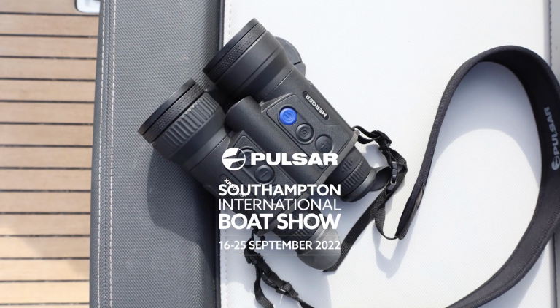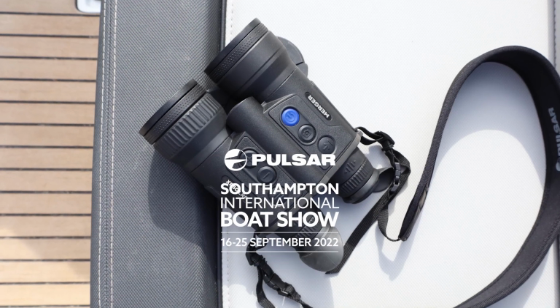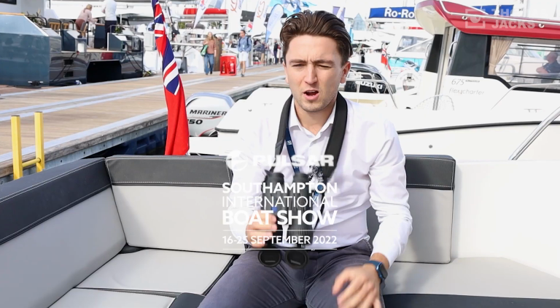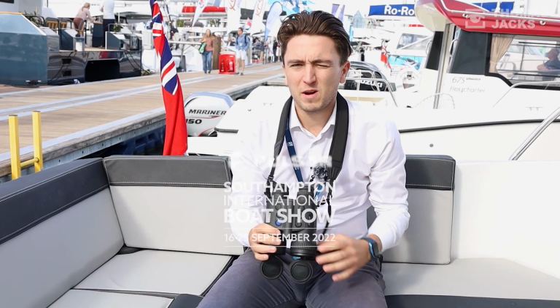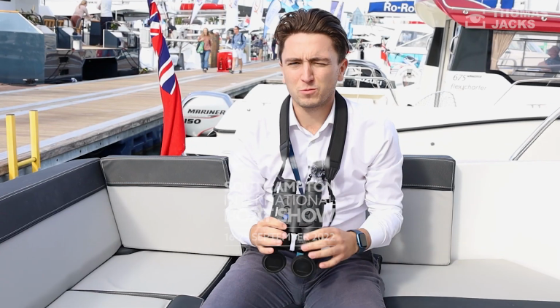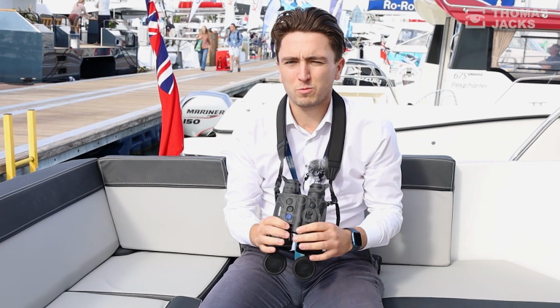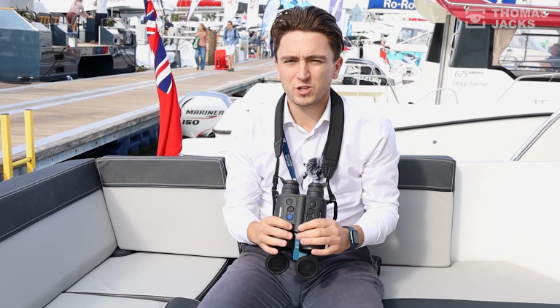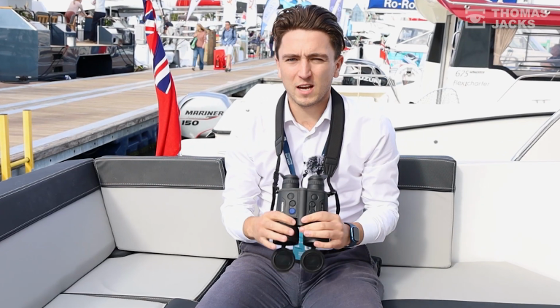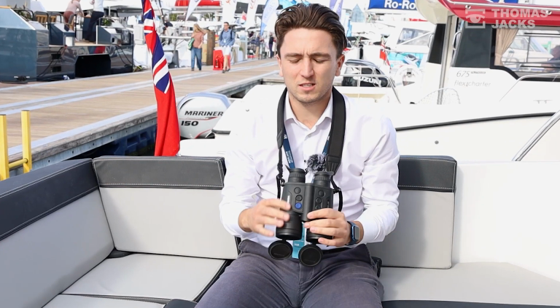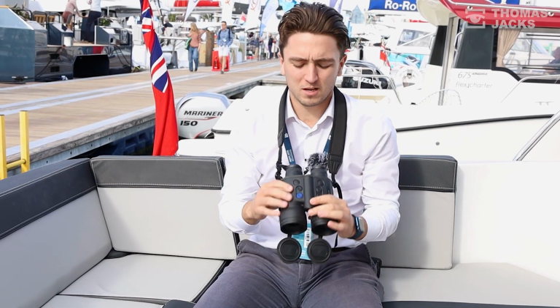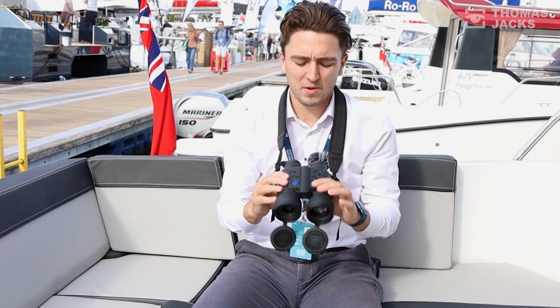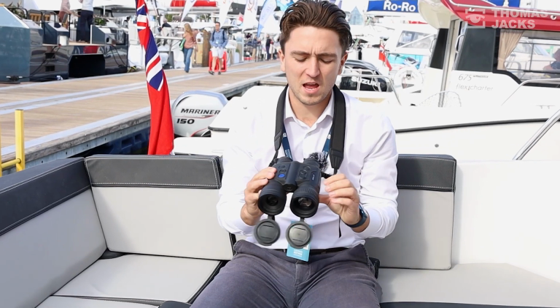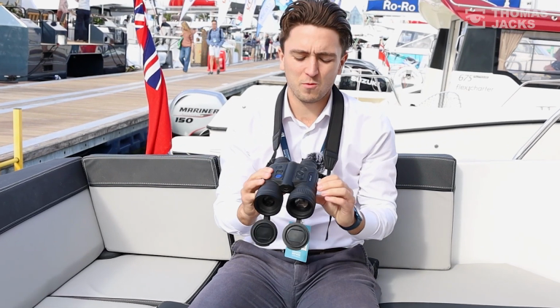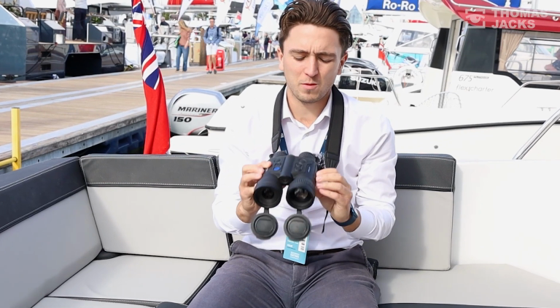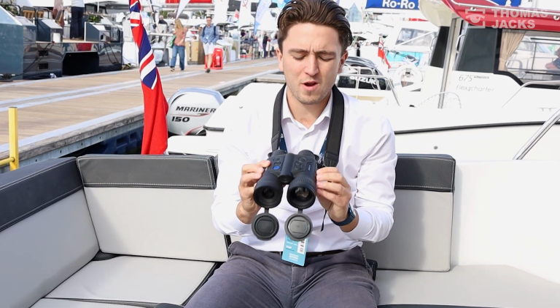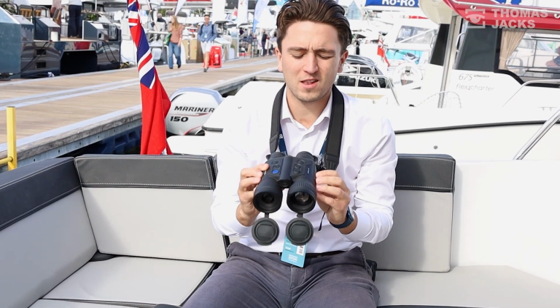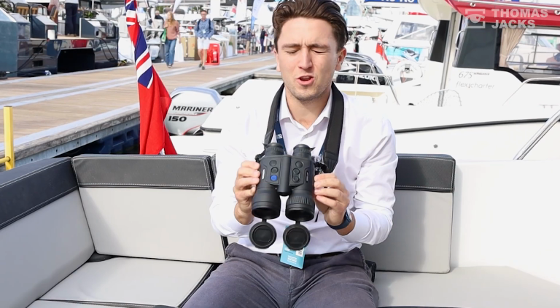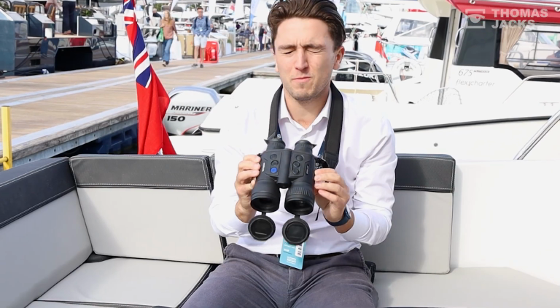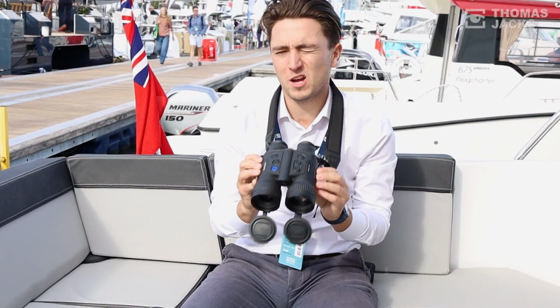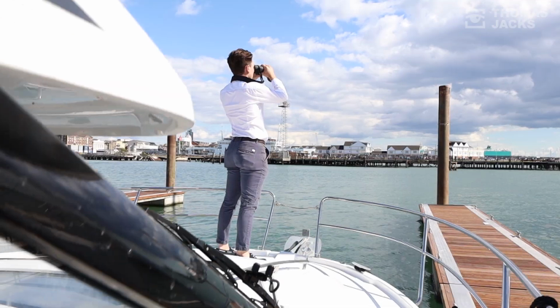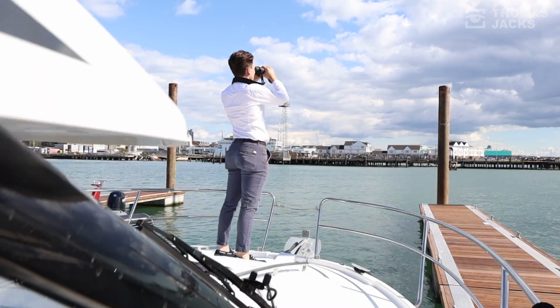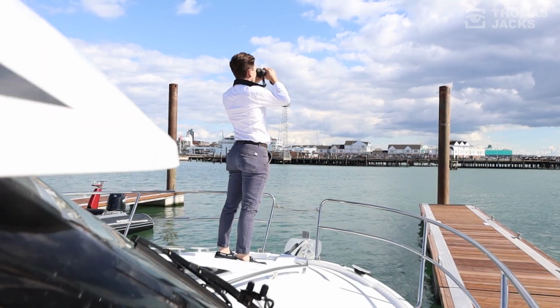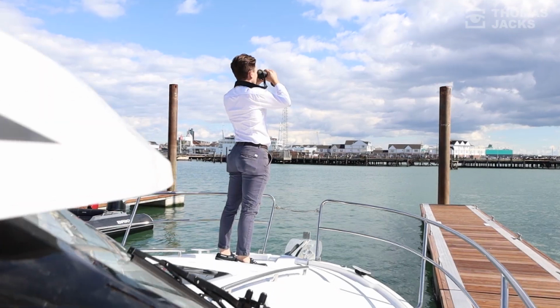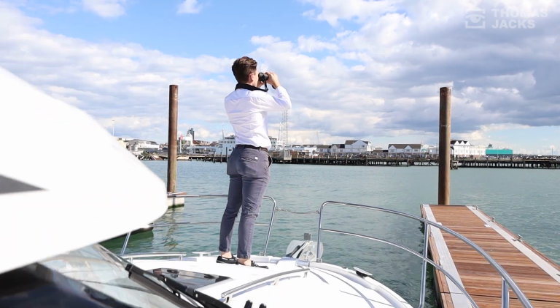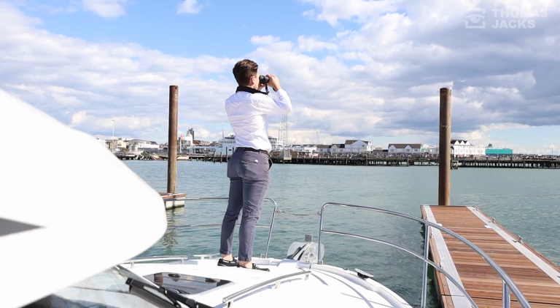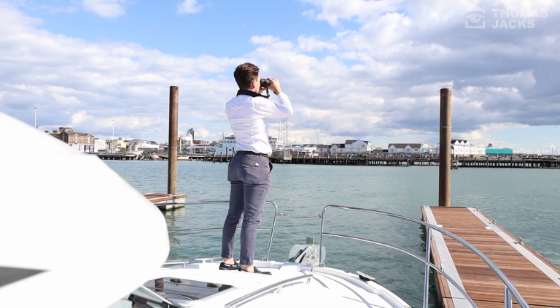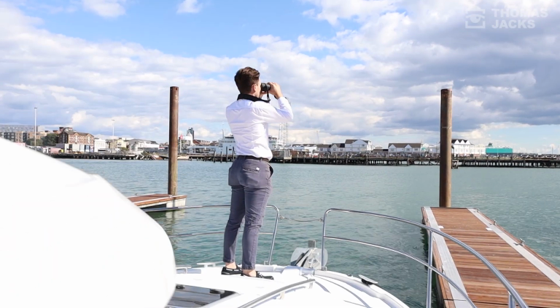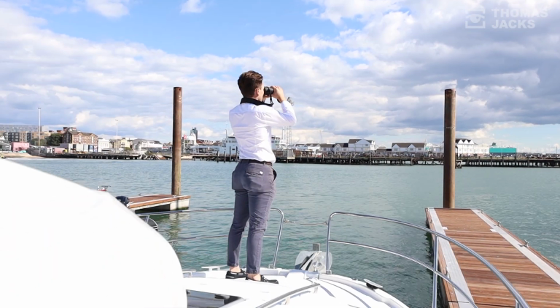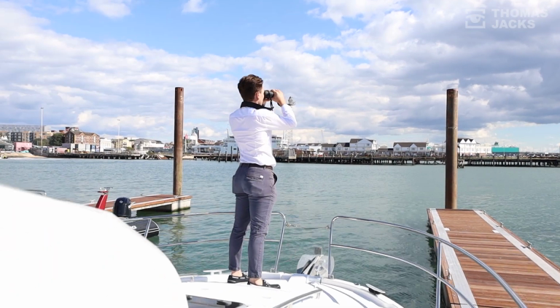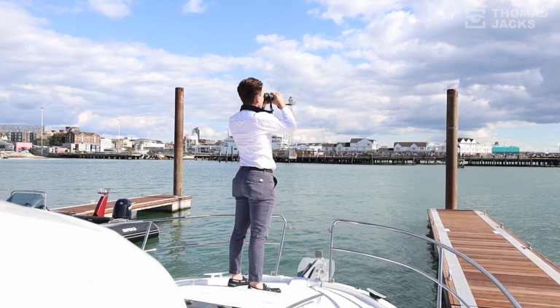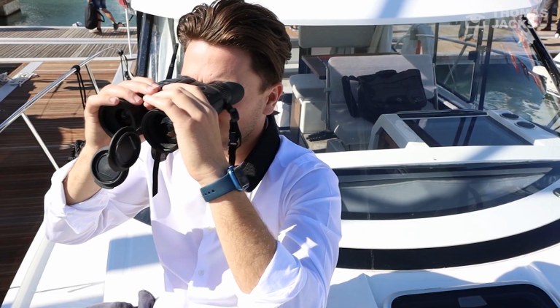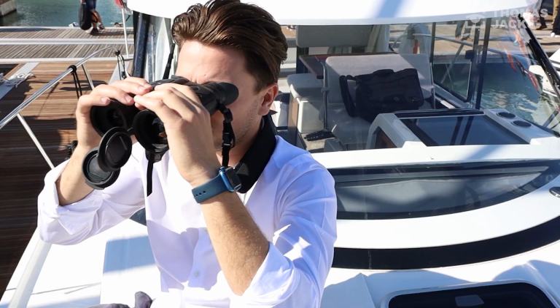Hi, I'm Matt from Tom's Jacks. I'm here with the brand new Merger XP50 LRF from Pulsar.